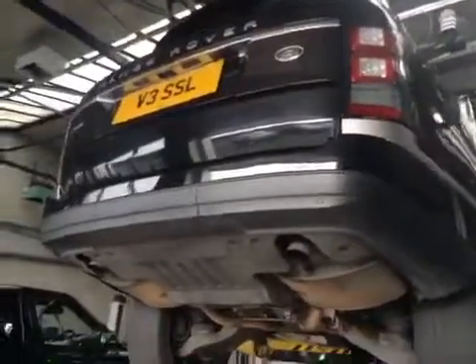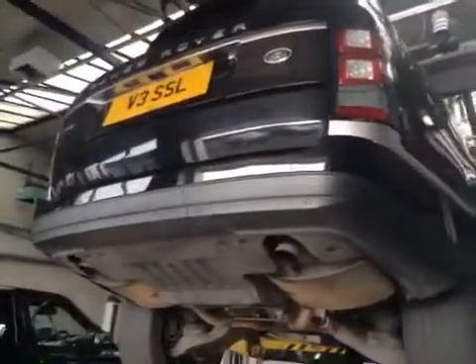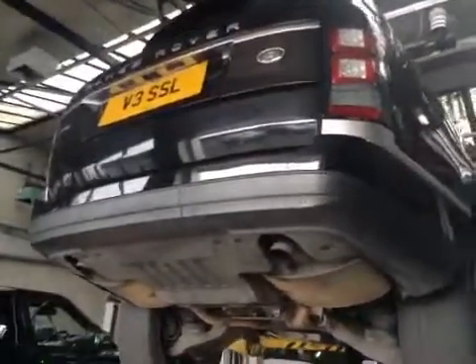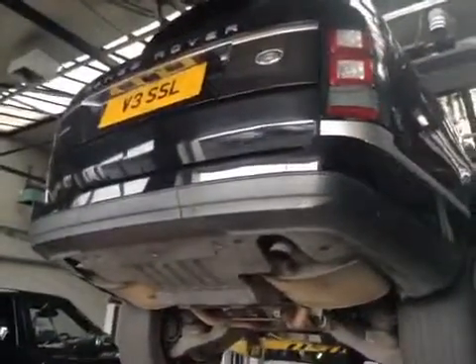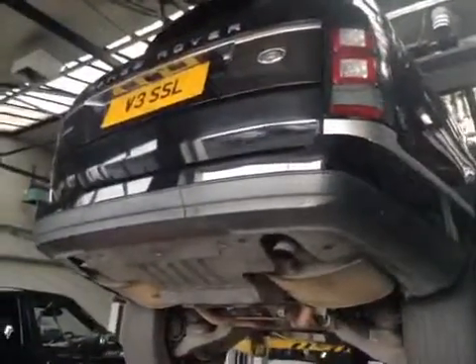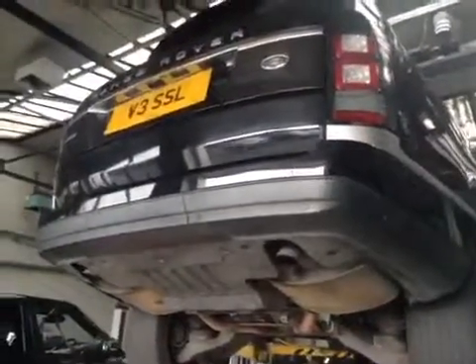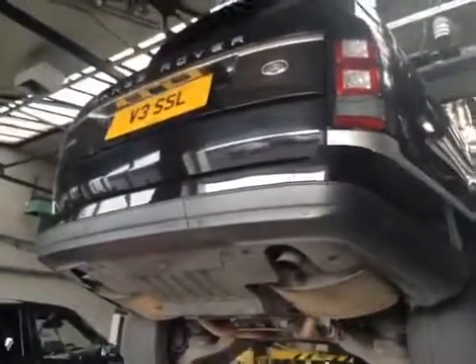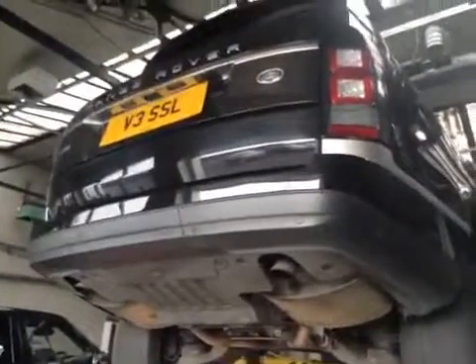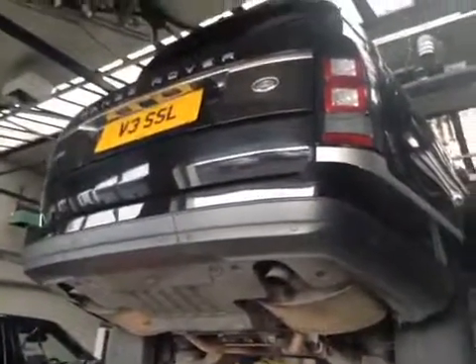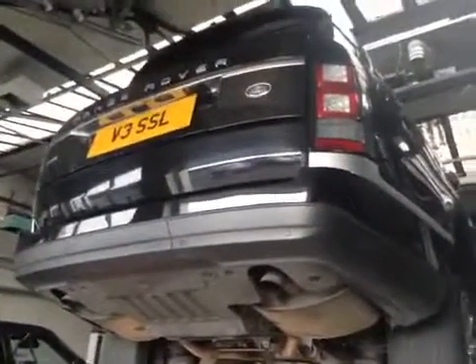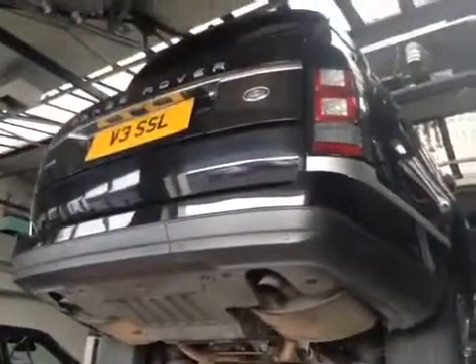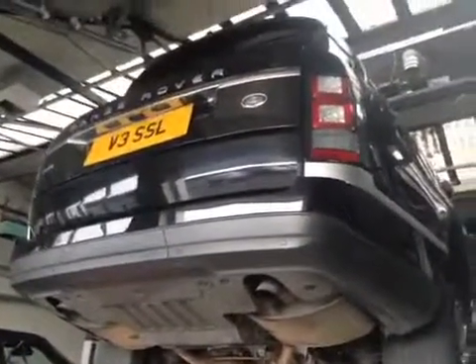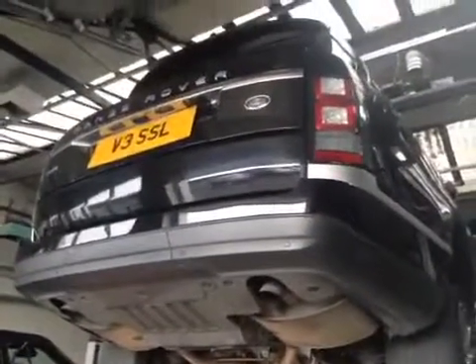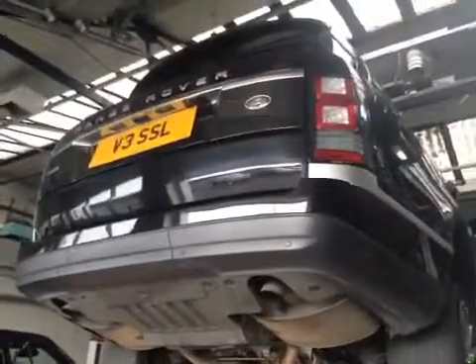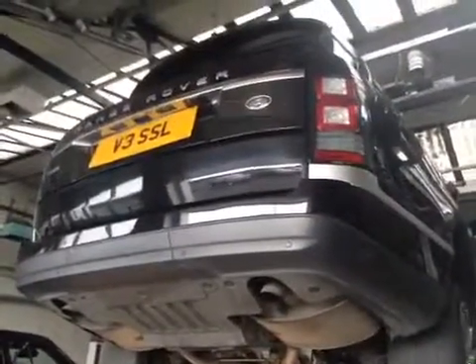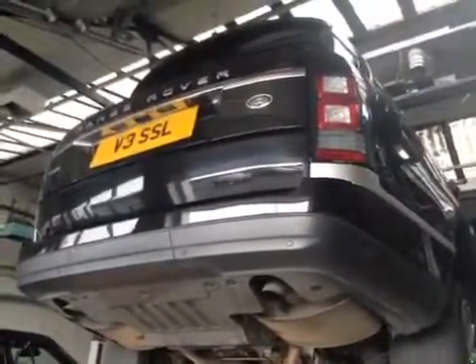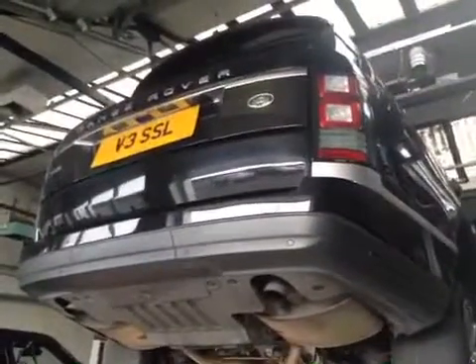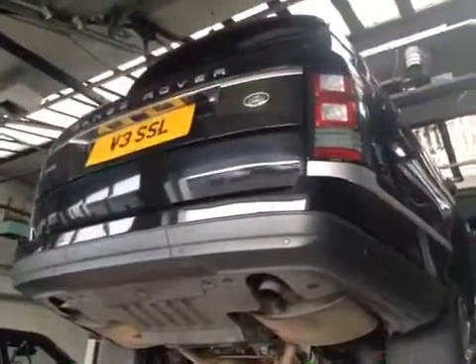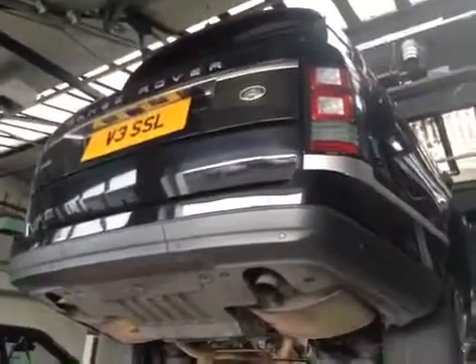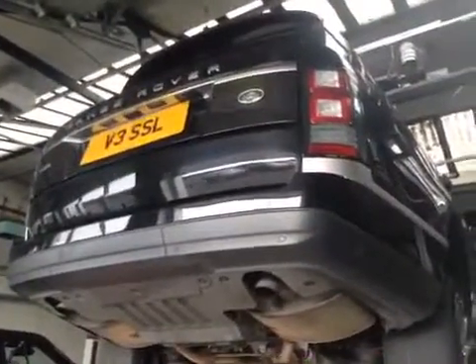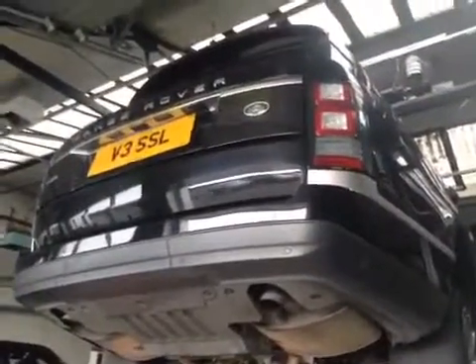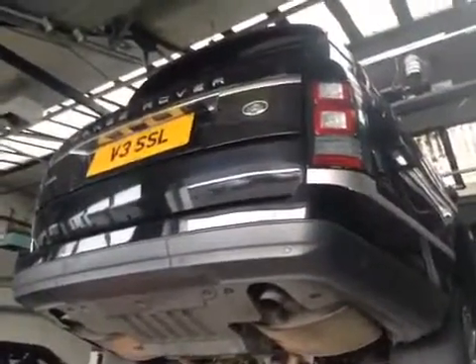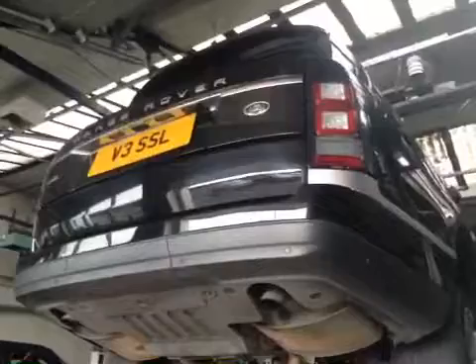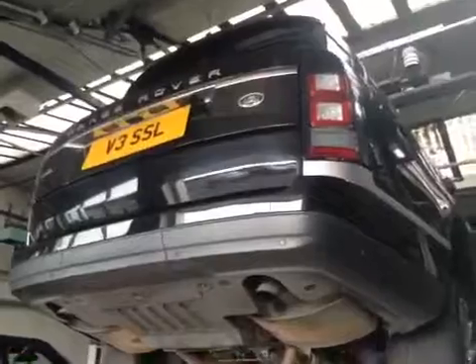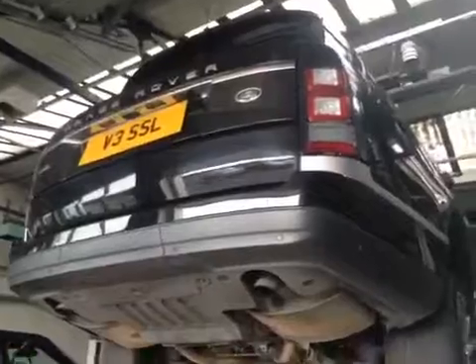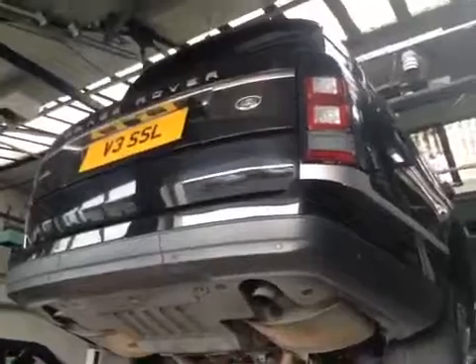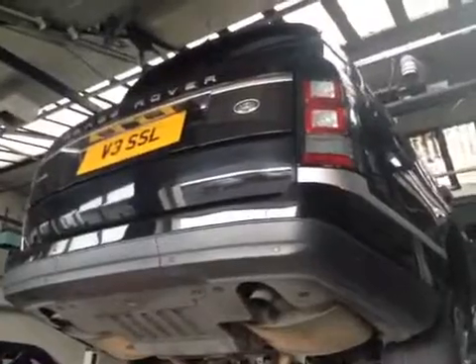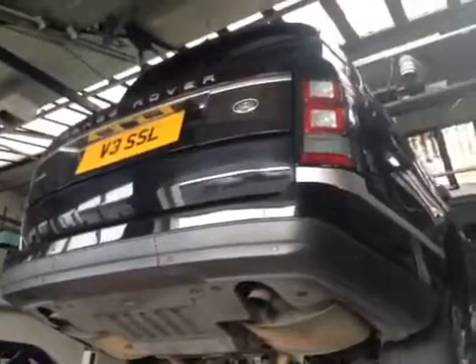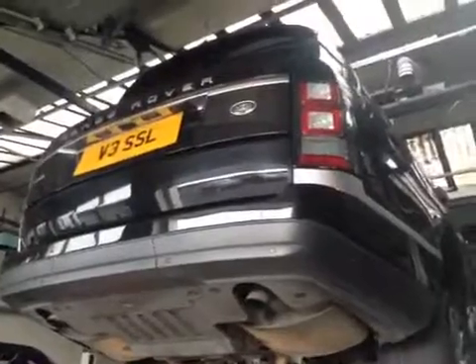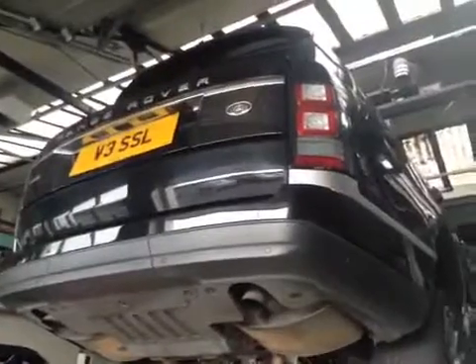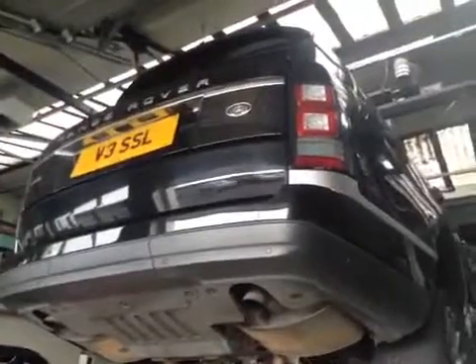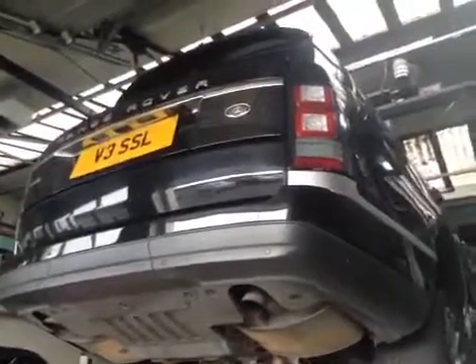The spare wheel also seems to have a puncture — it does require removing and checking.